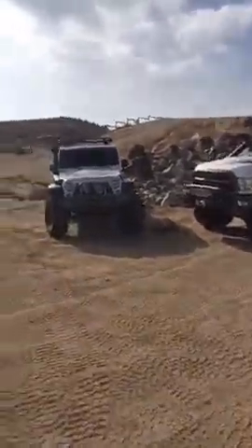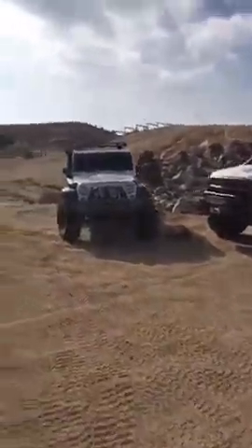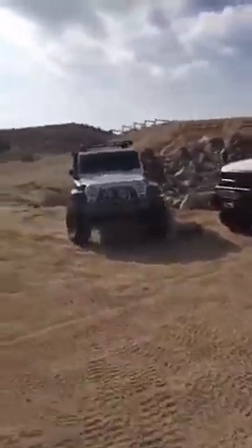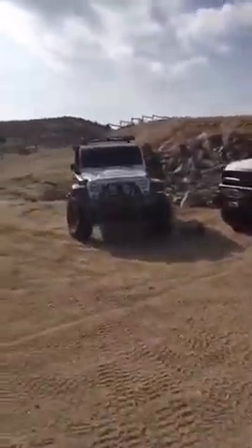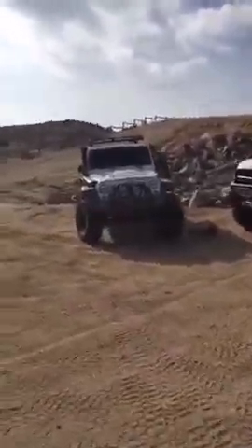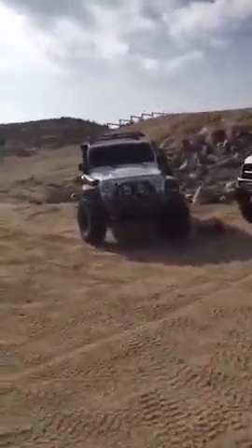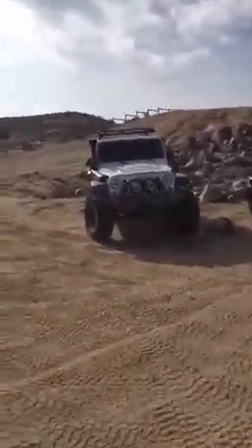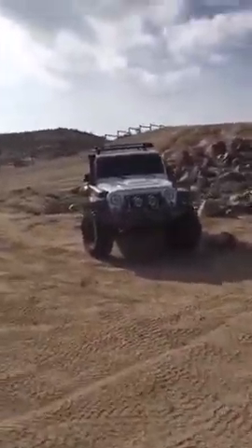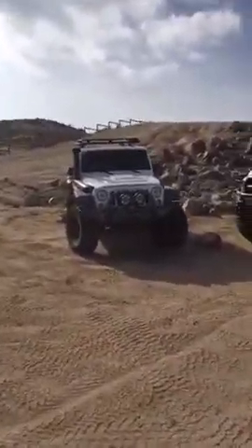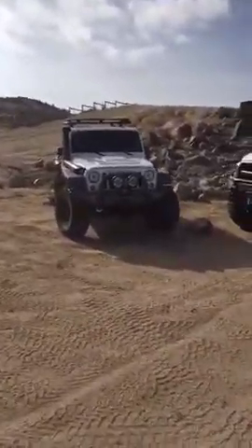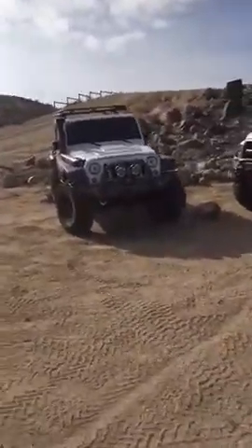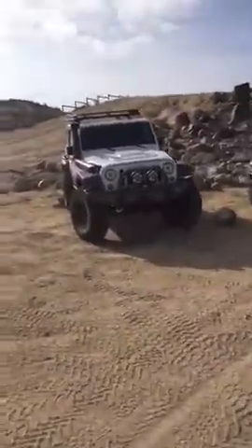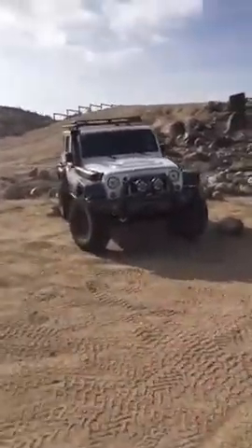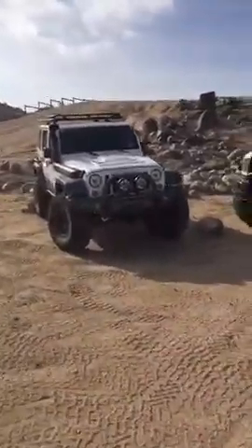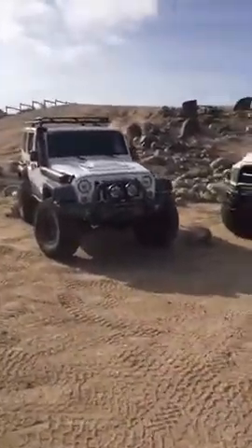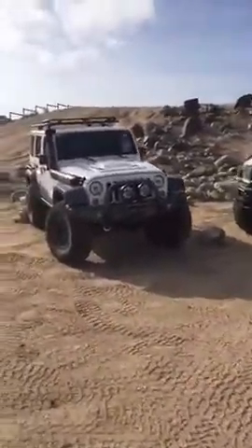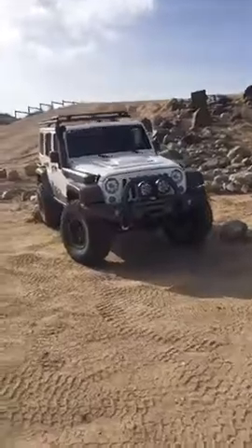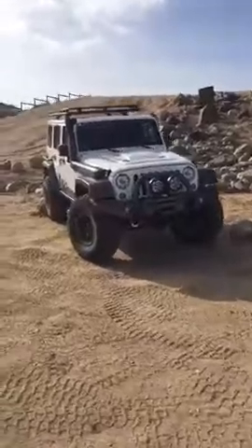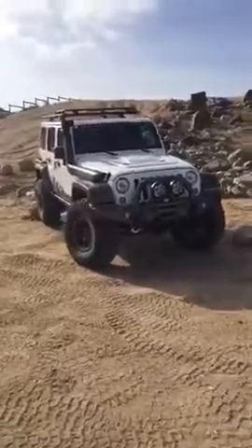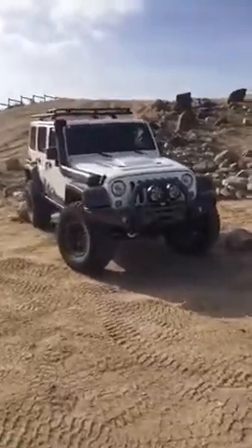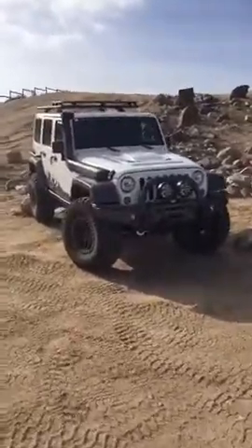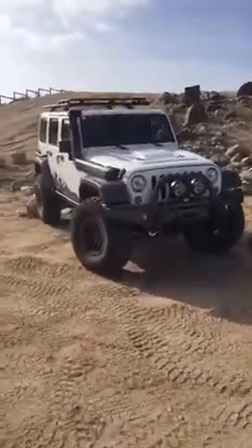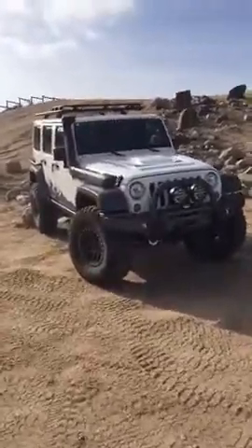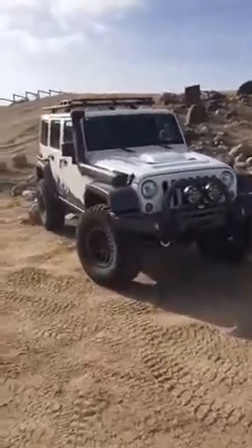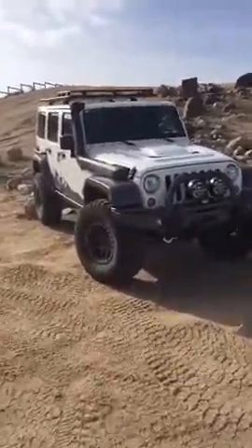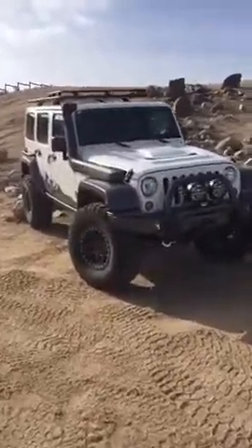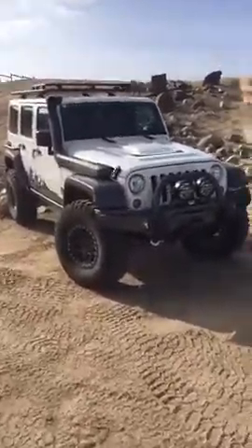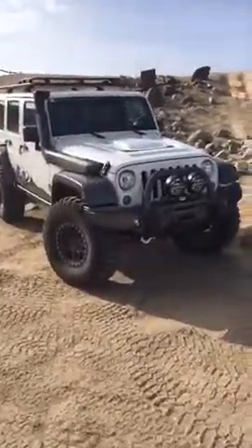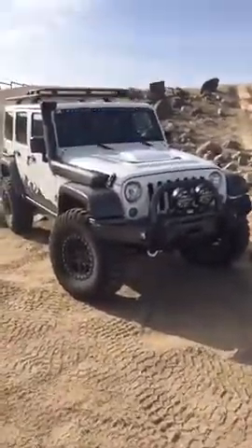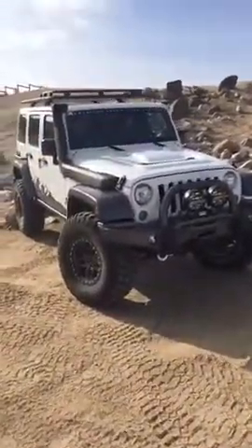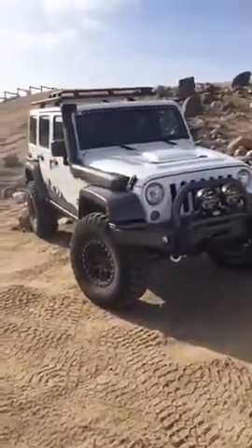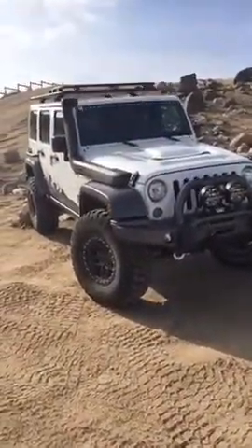We're here with company CEO Dave Harriton and he's going to give us a walk-around. We're going to start first with the JK 350.